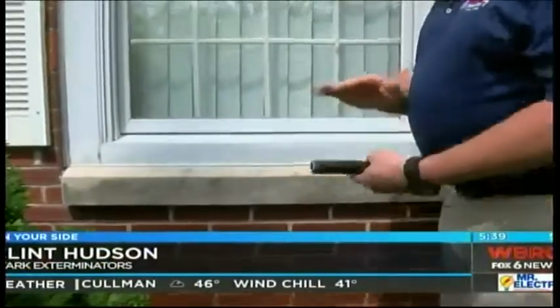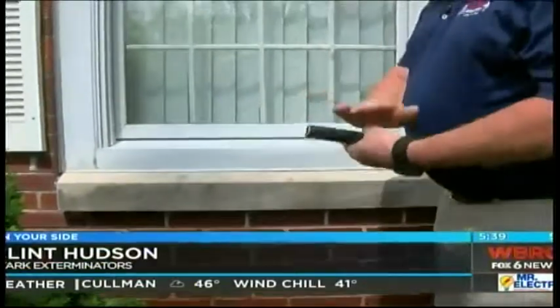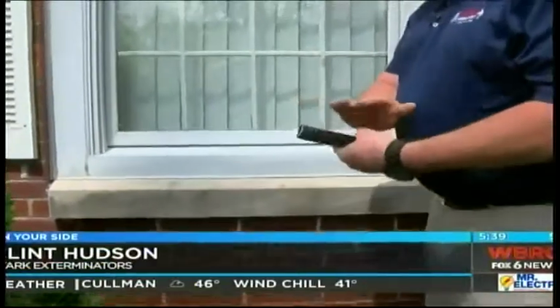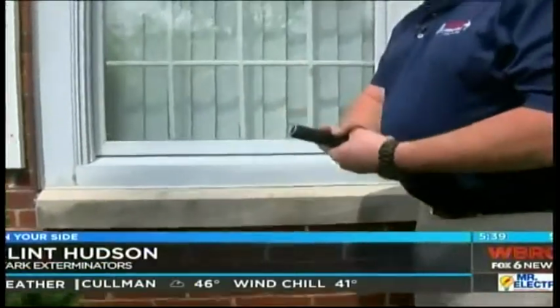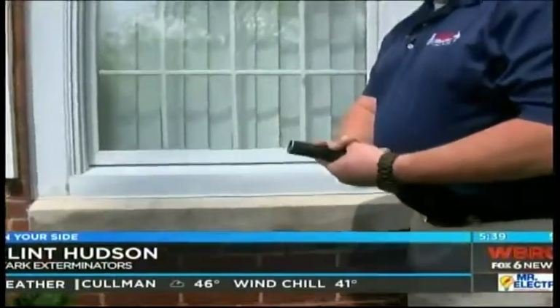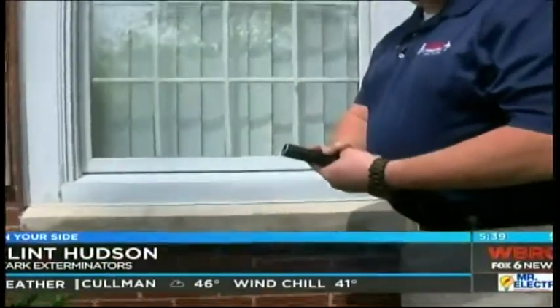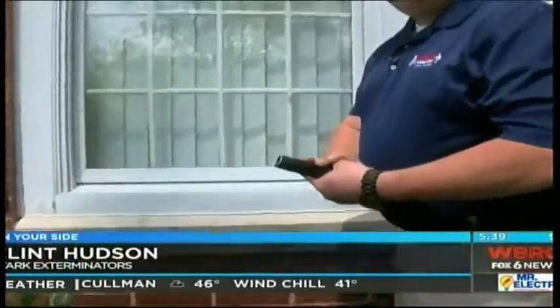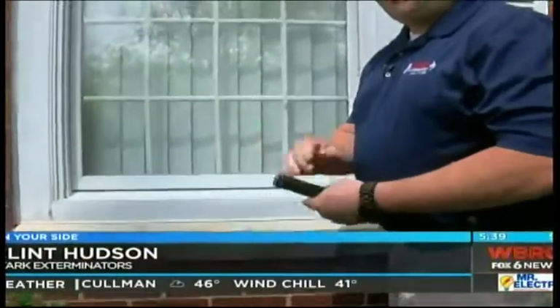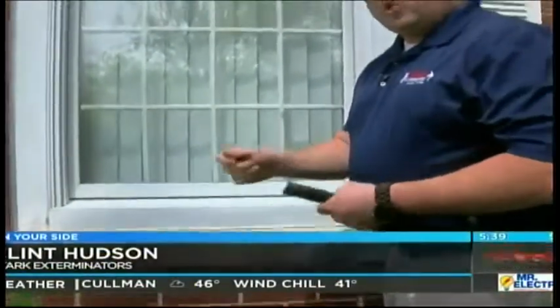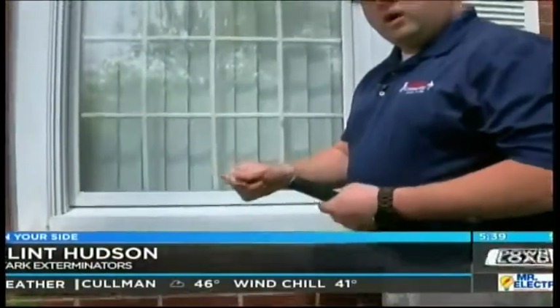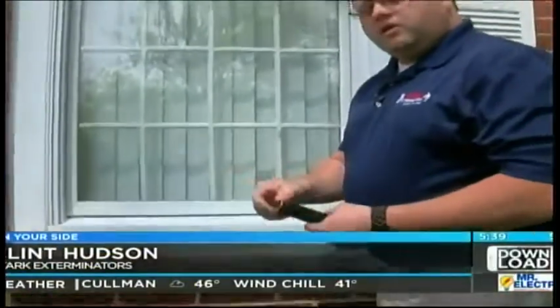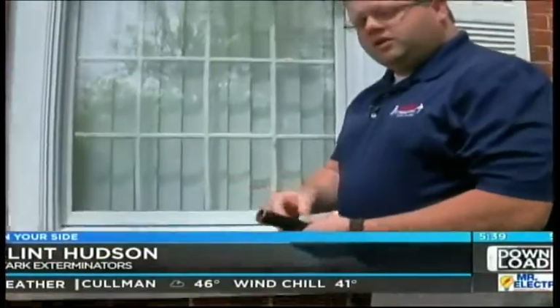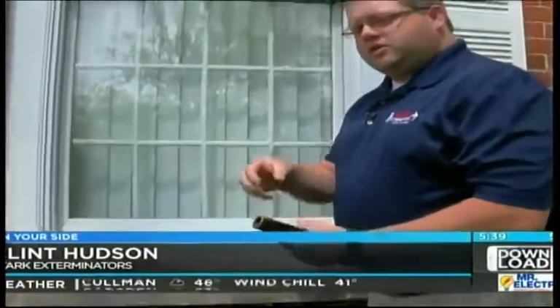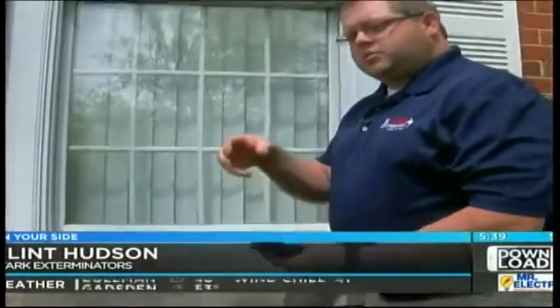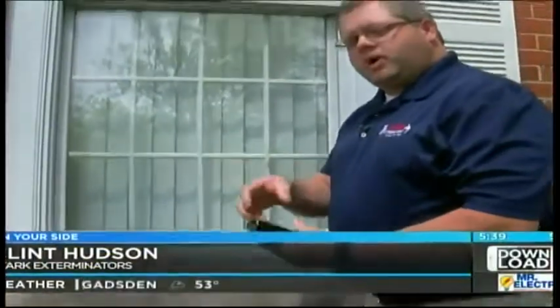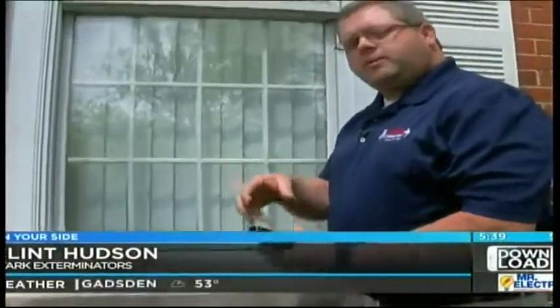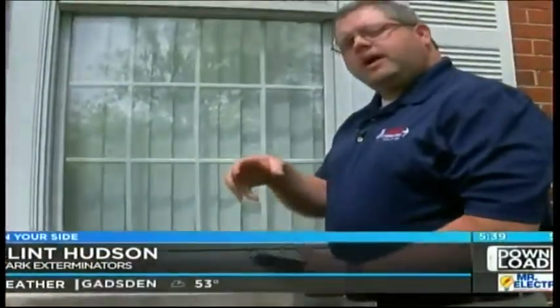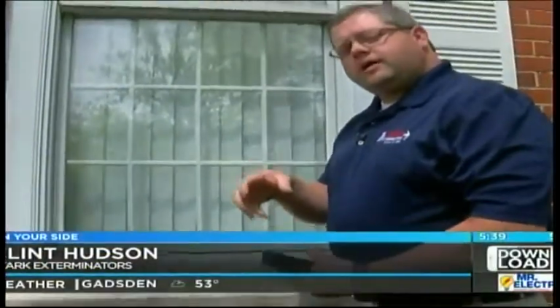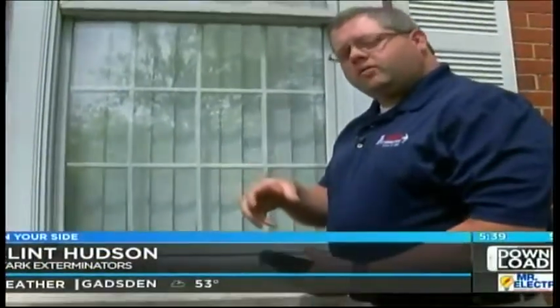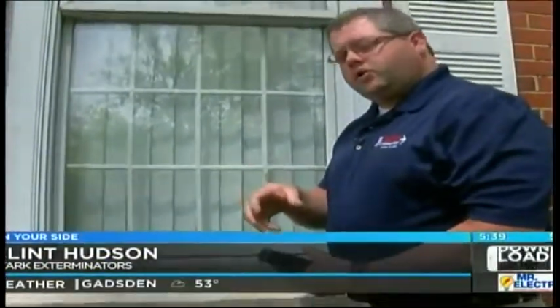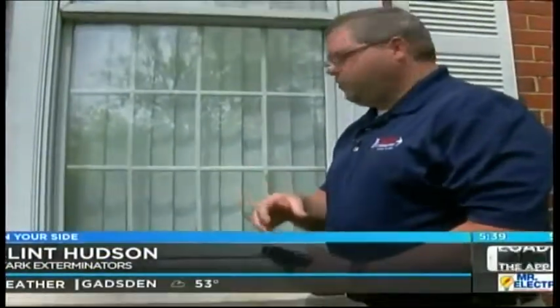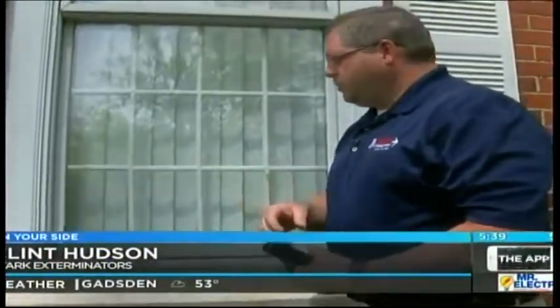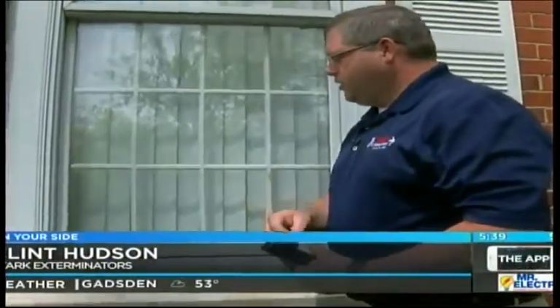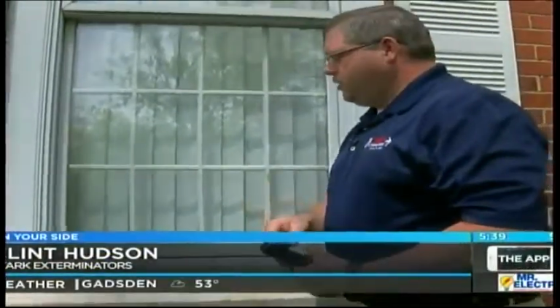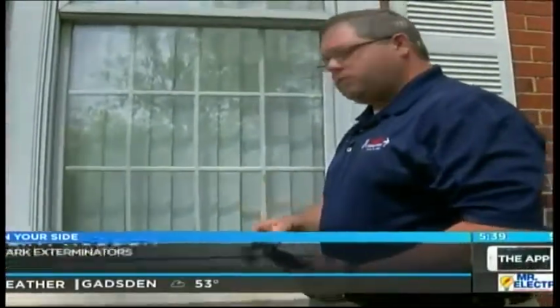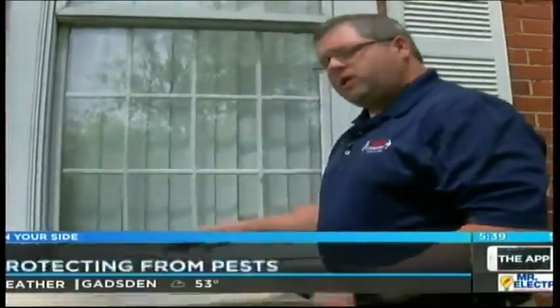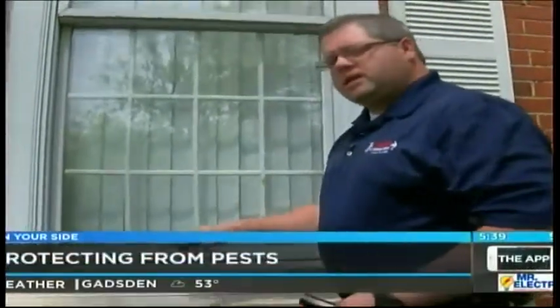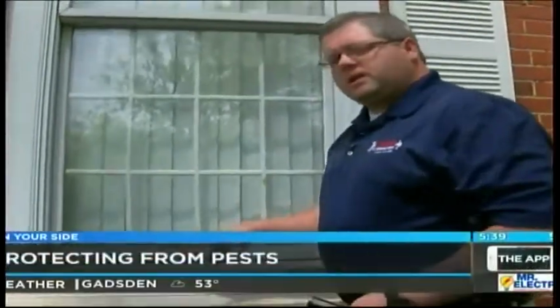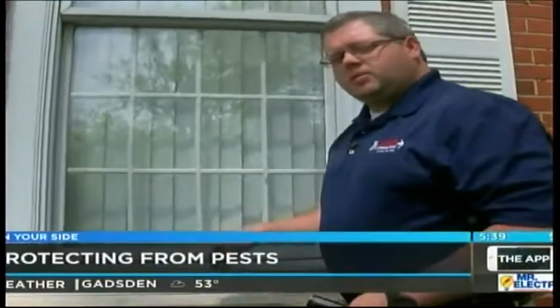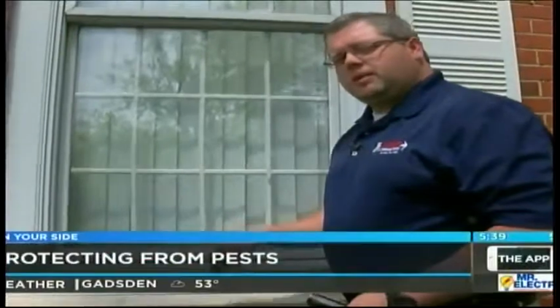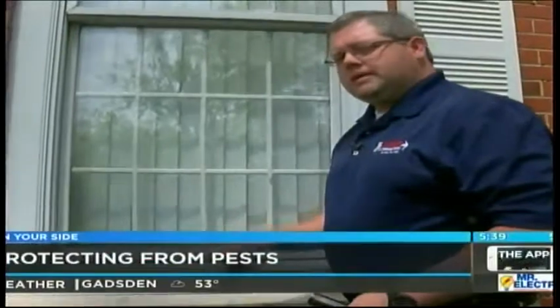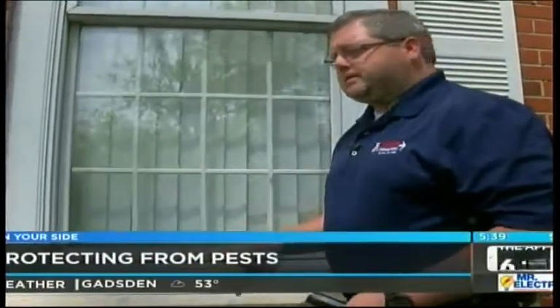If it's mashed down, worn out, and doesn't spring back when you open the window, it's probably time to replace it.